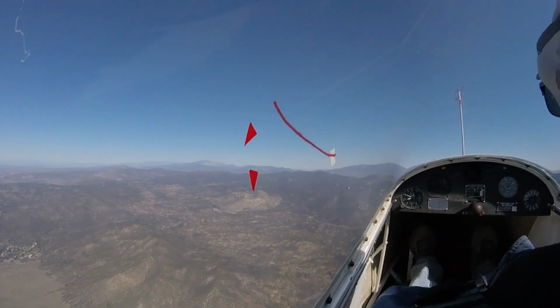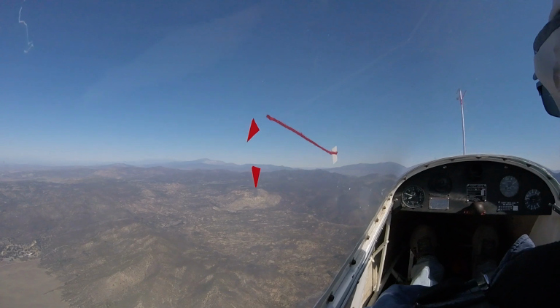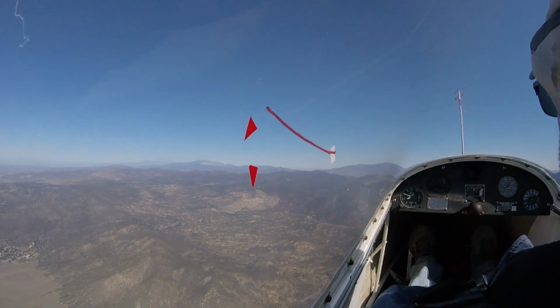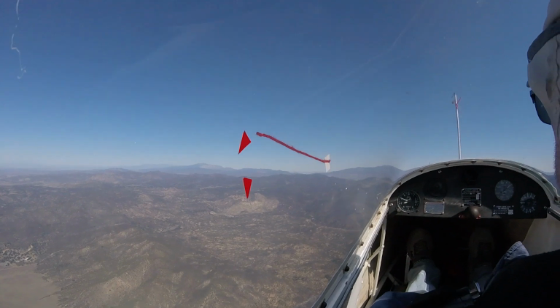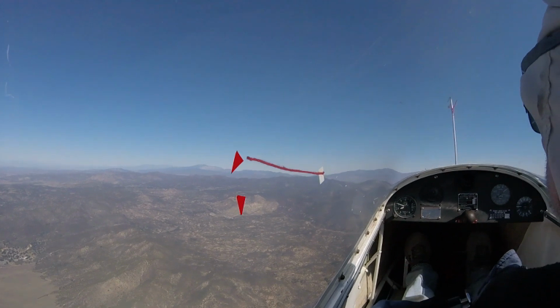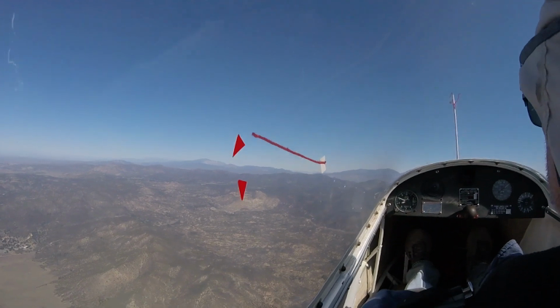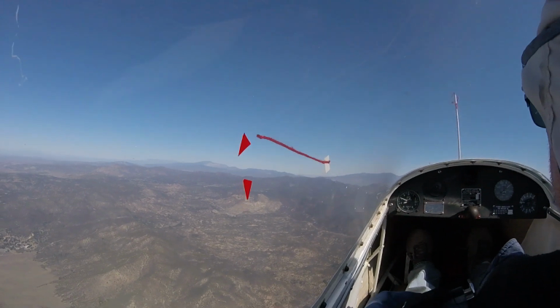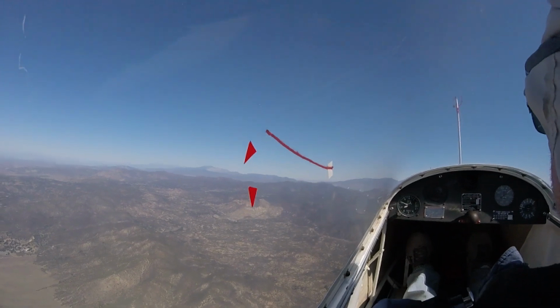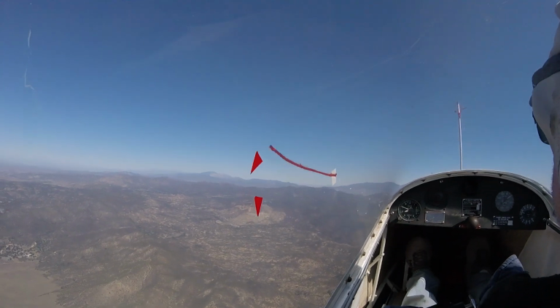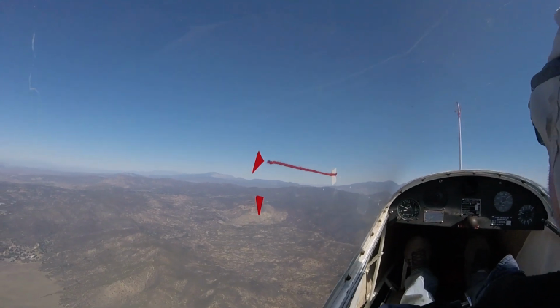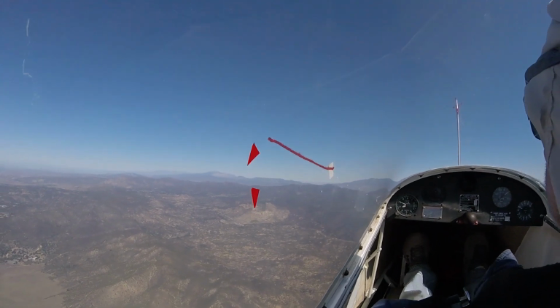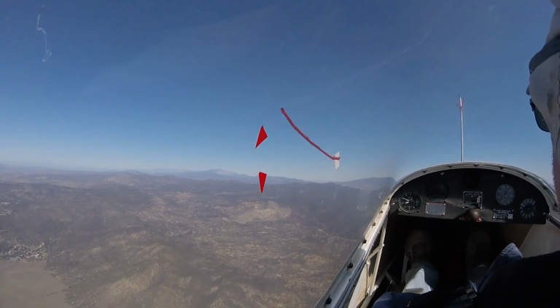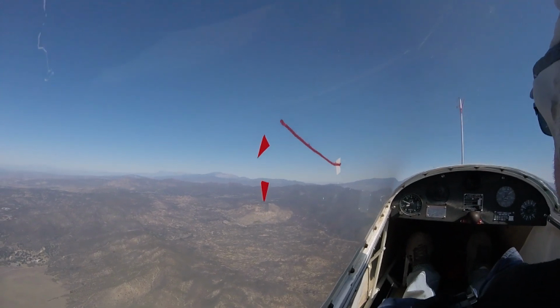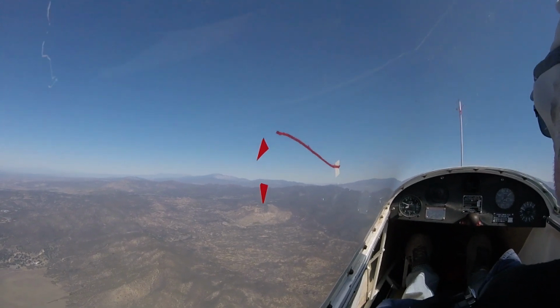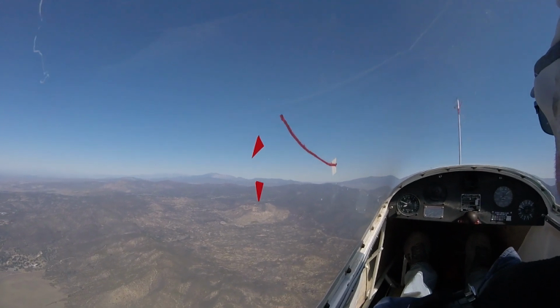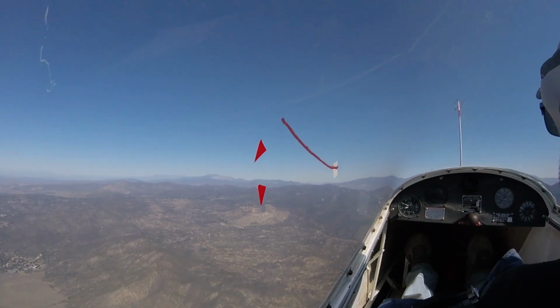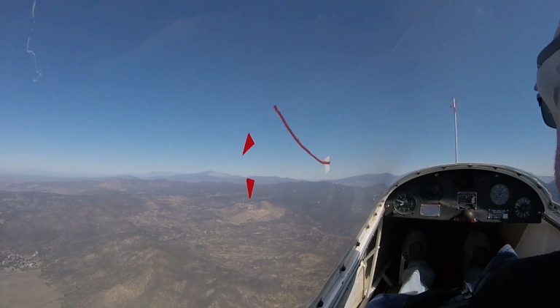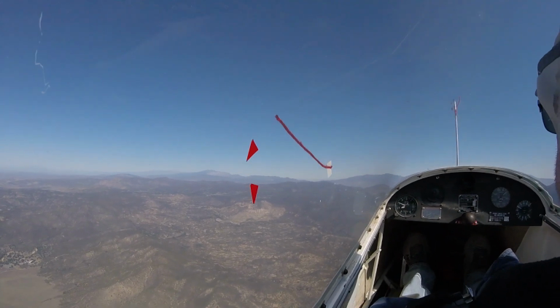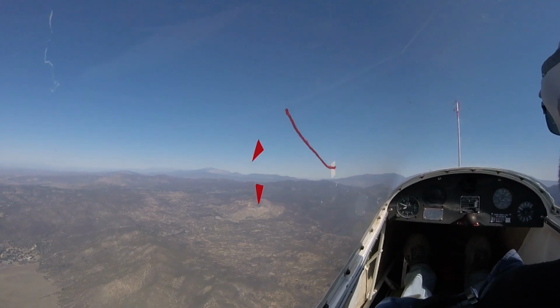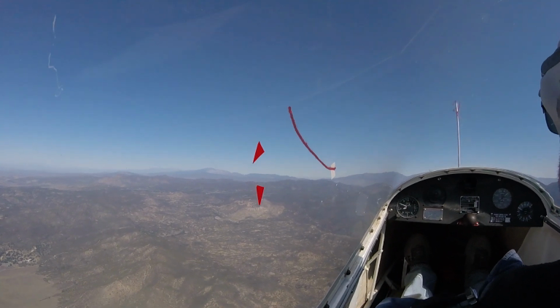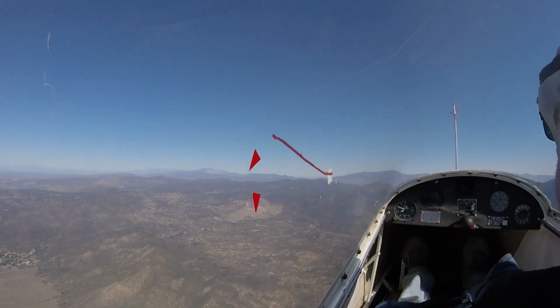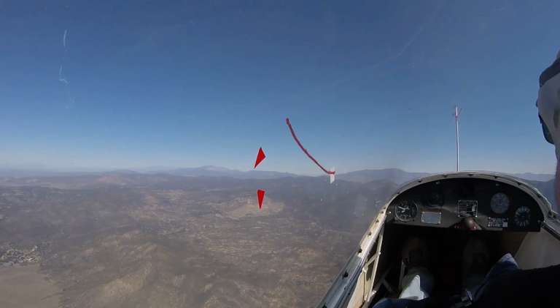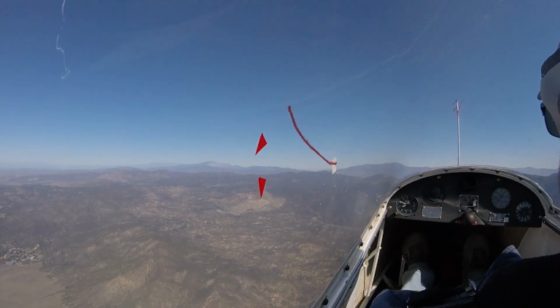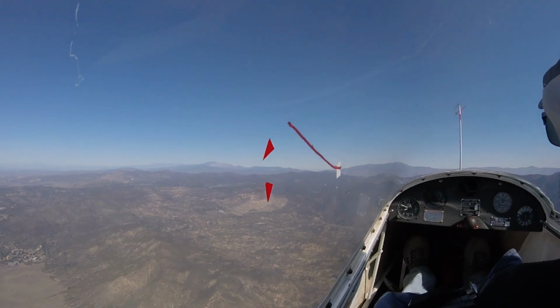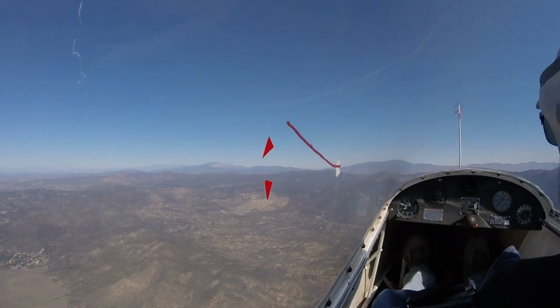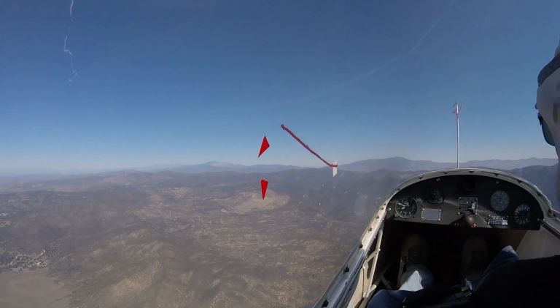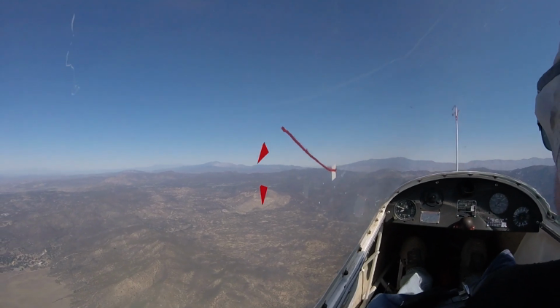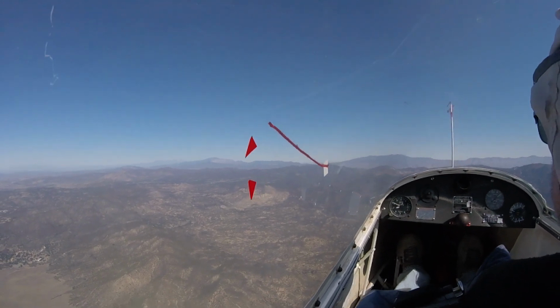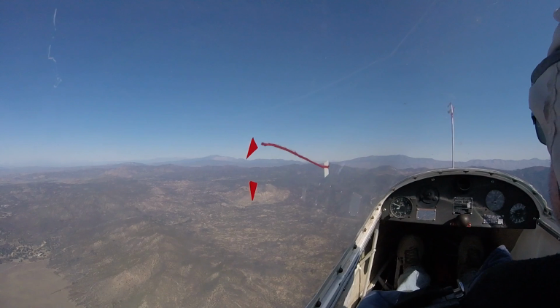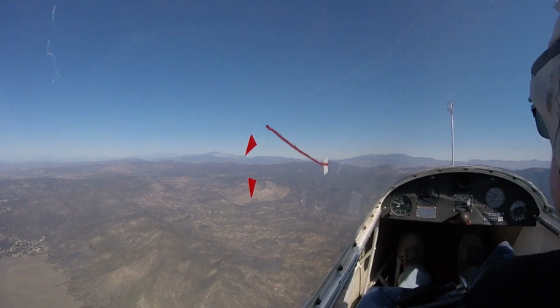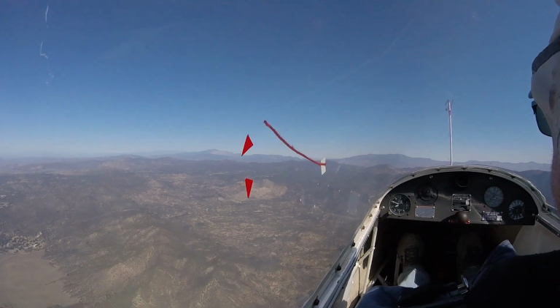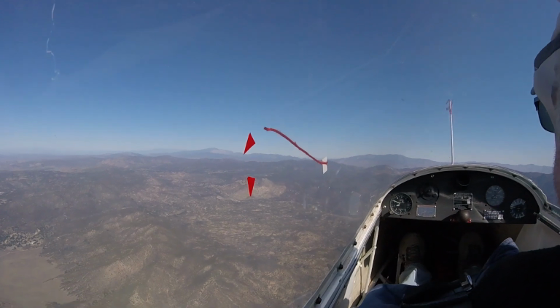At this point we slowed the glider up and found the angle of attack that gave us the stall buffet in wings level flight, and then put a mark on that.